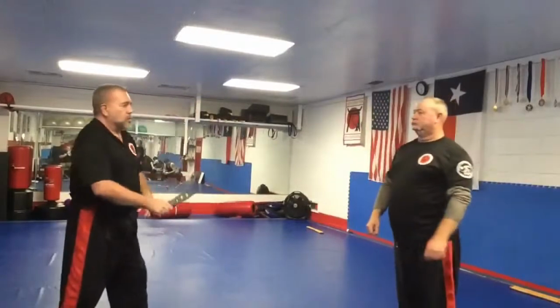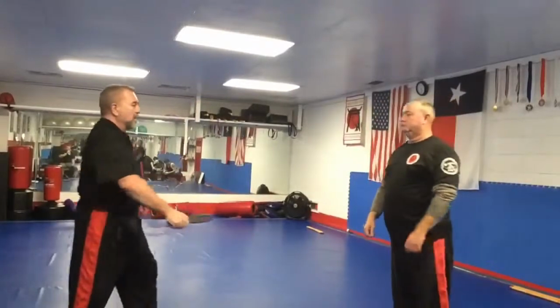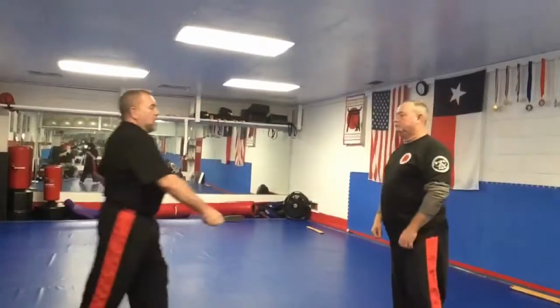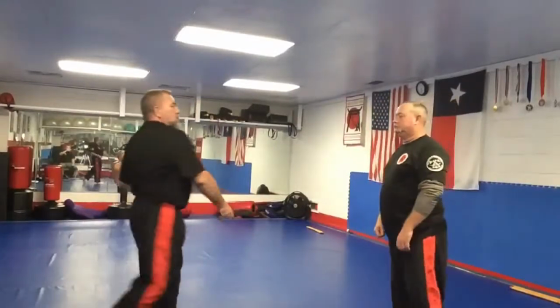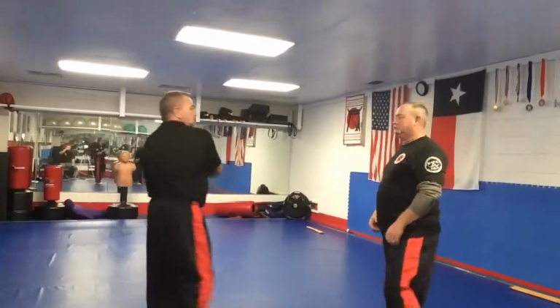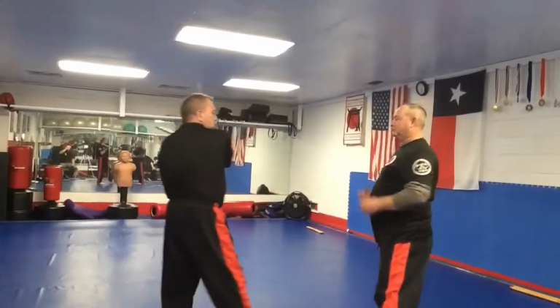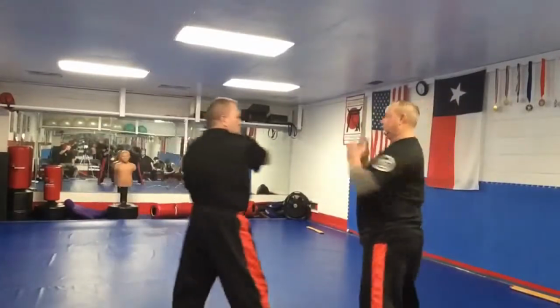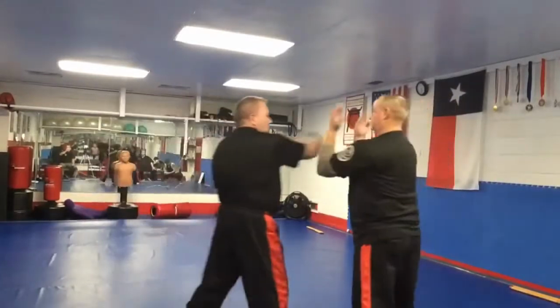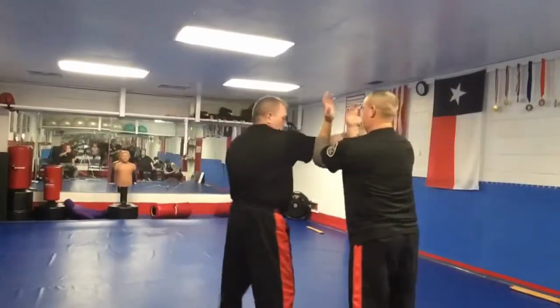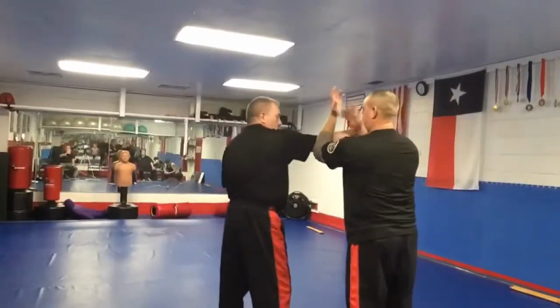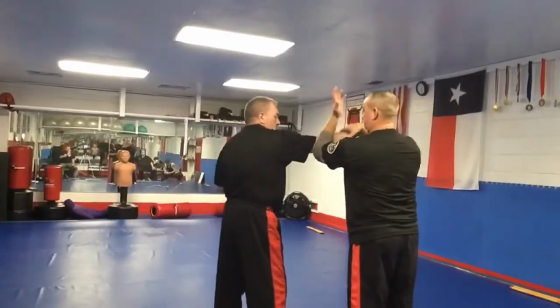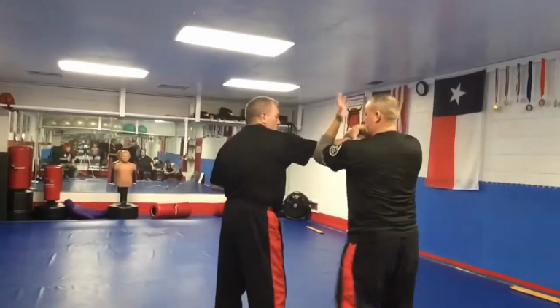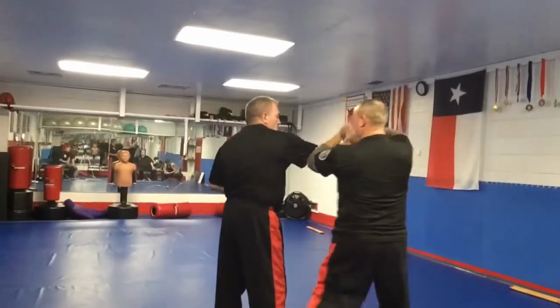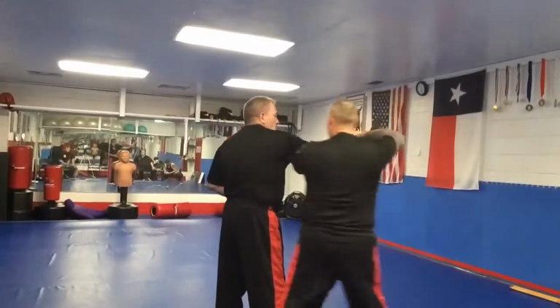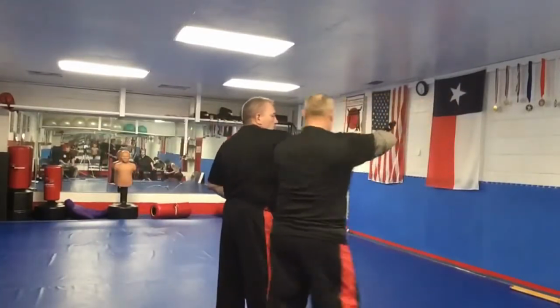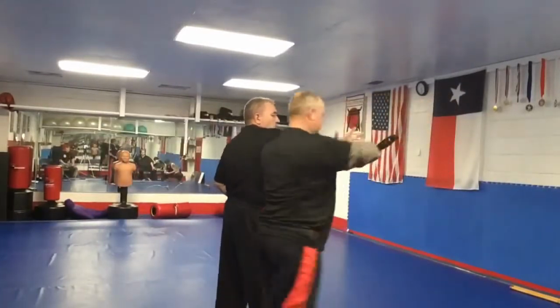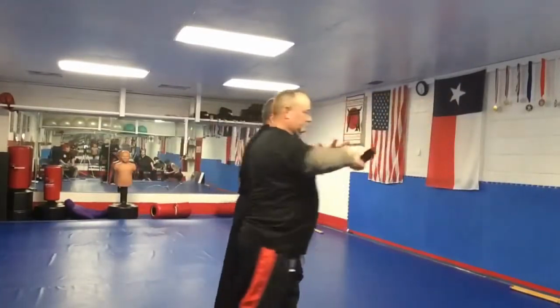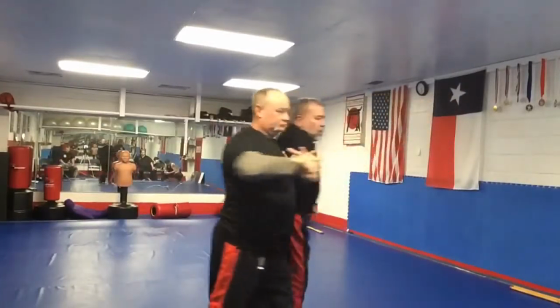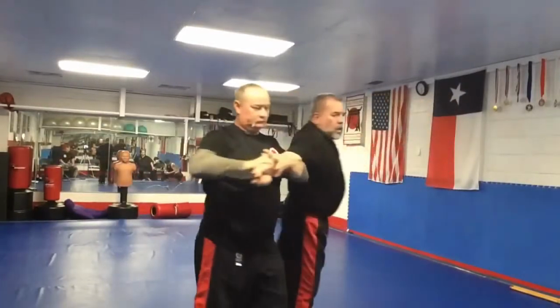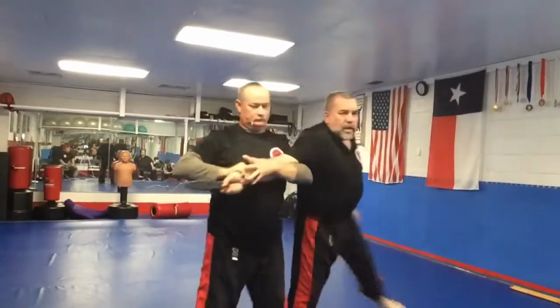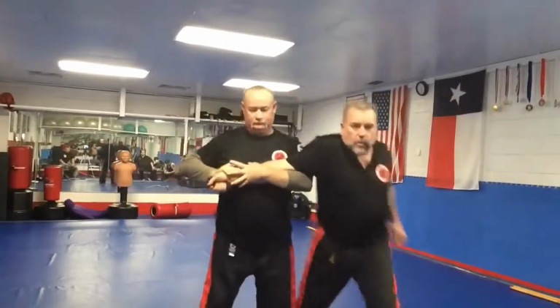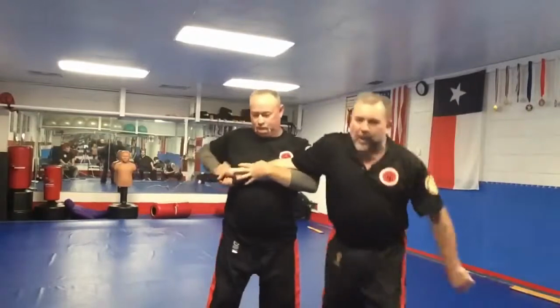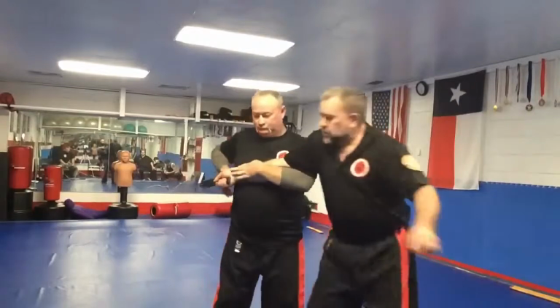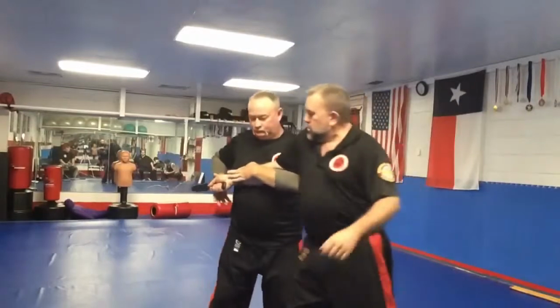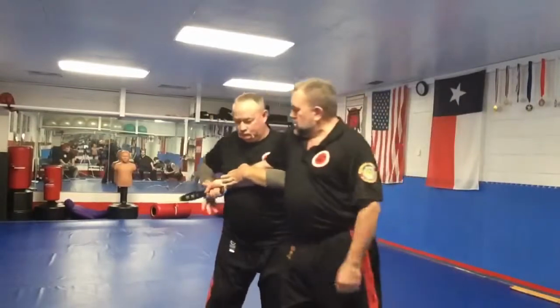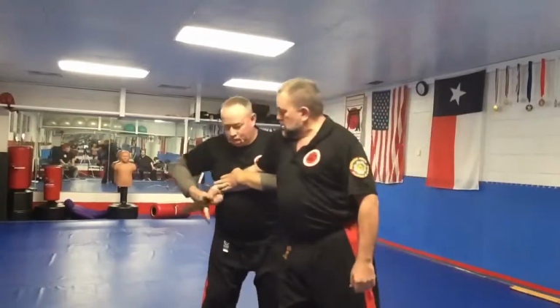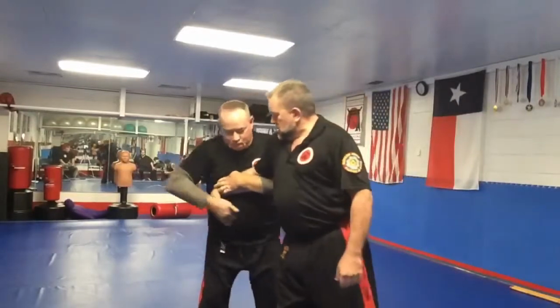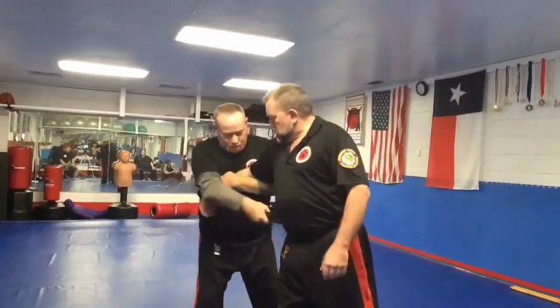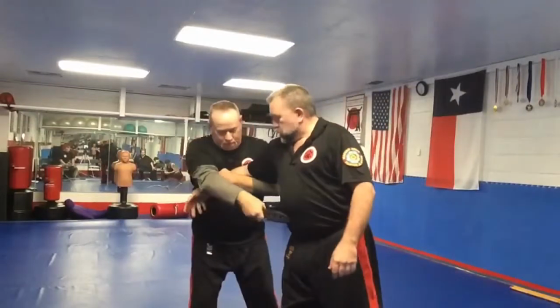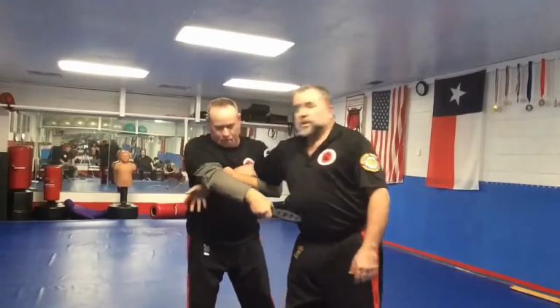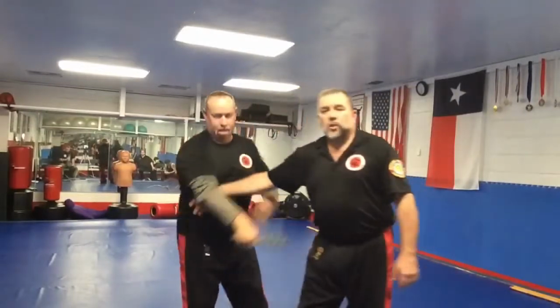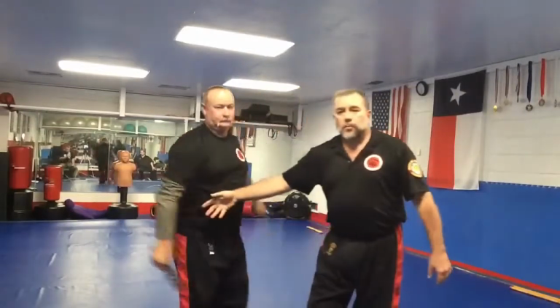Number two again. Double arm stop, holding control, take the balance, strip and disarm.